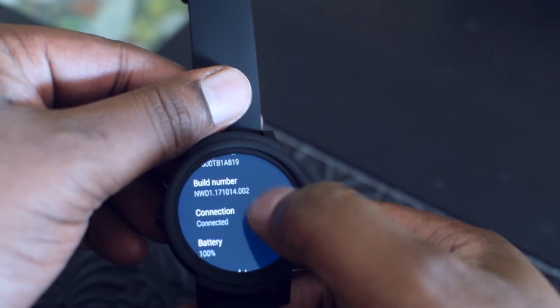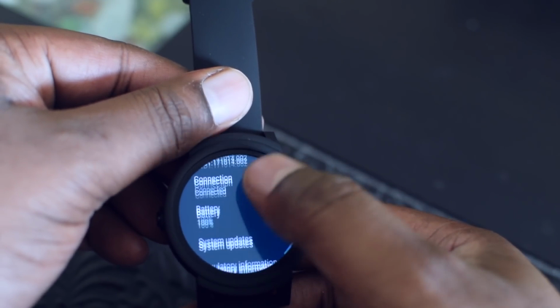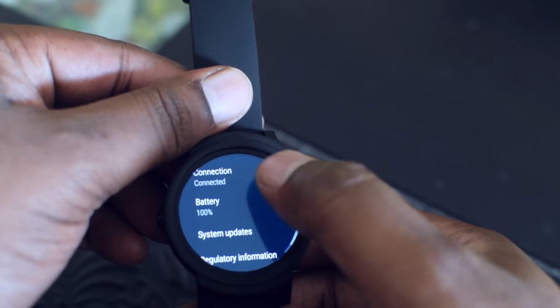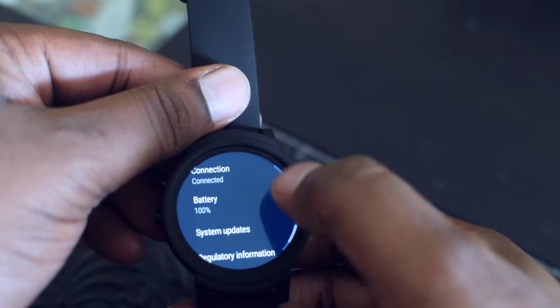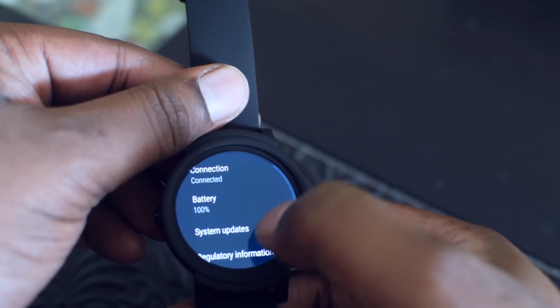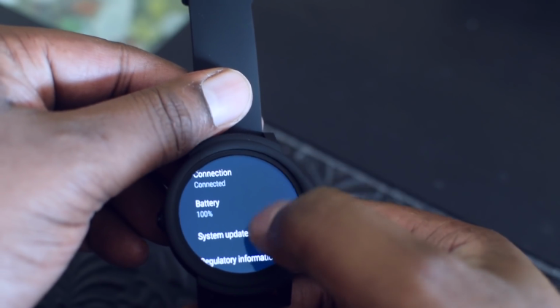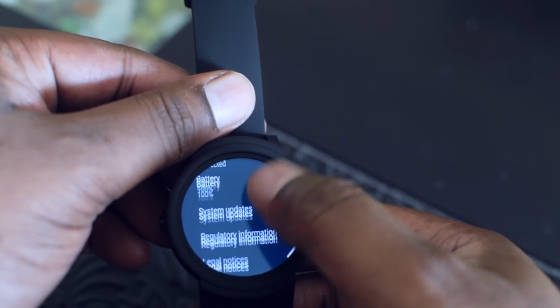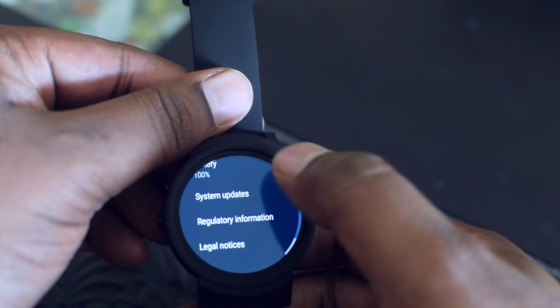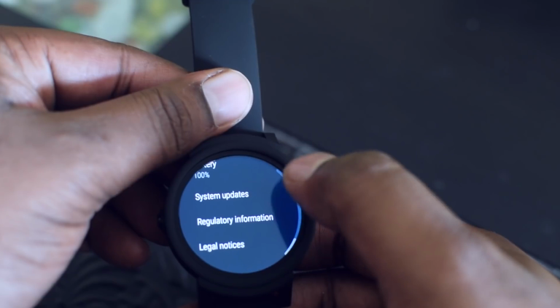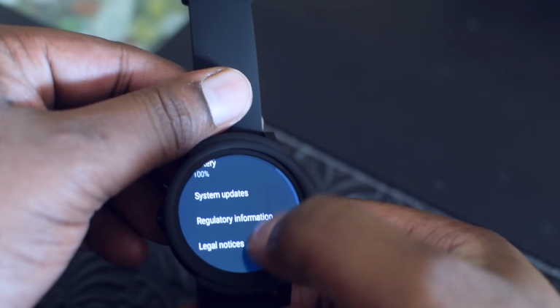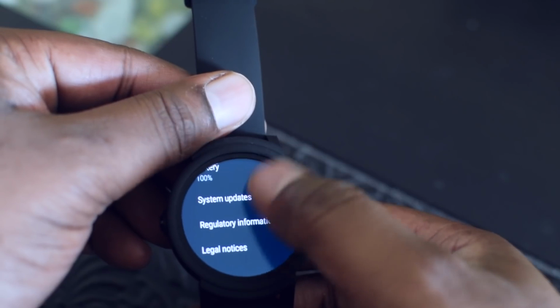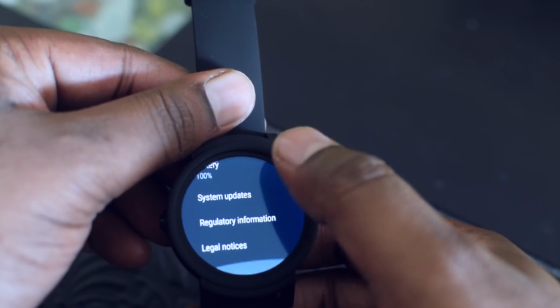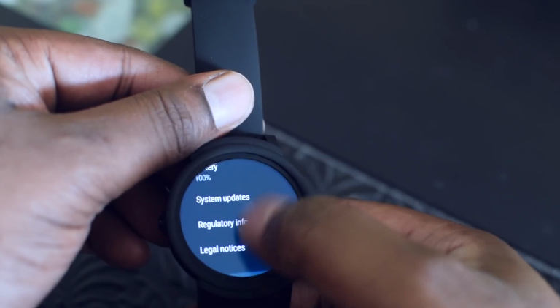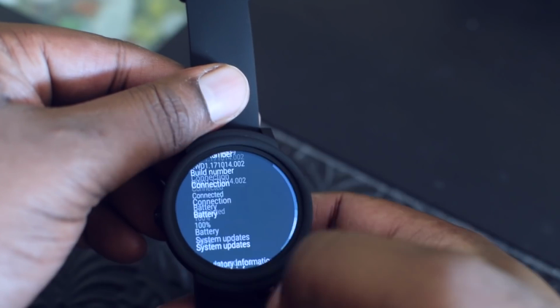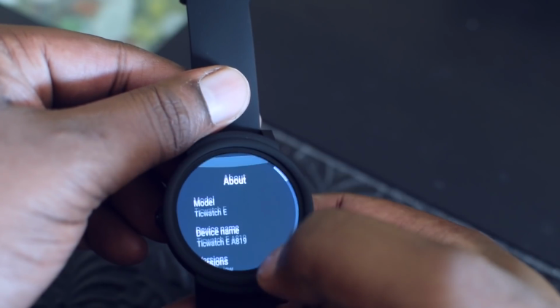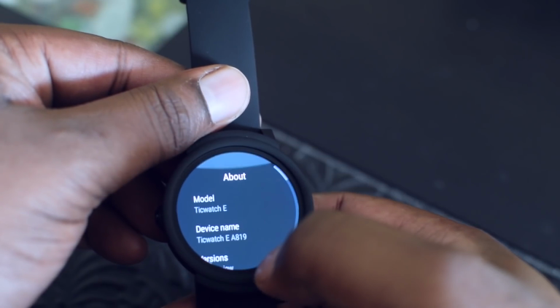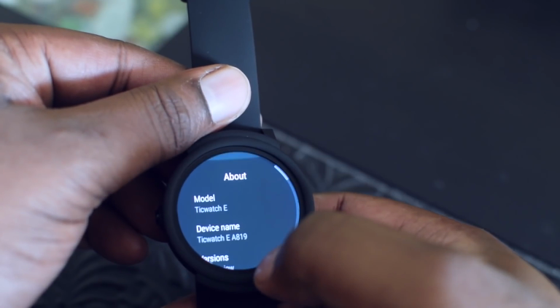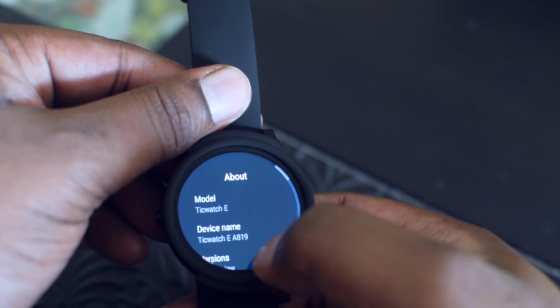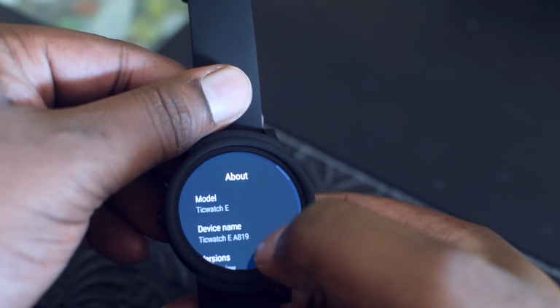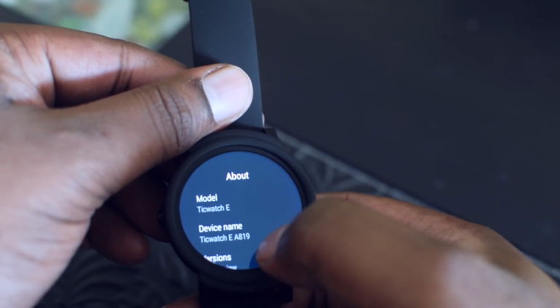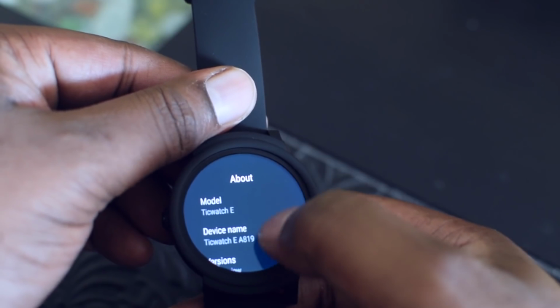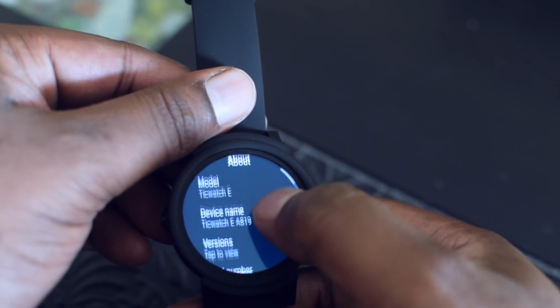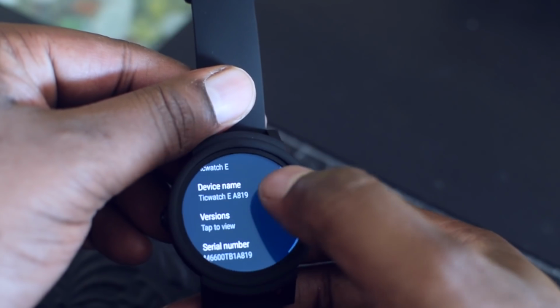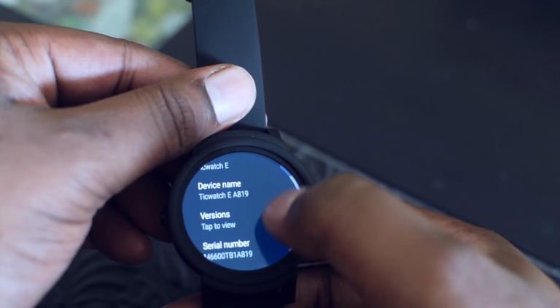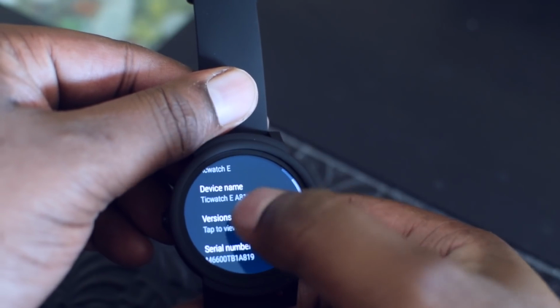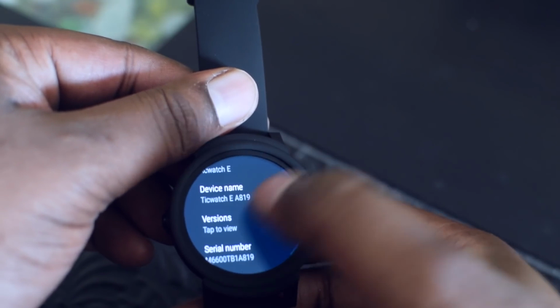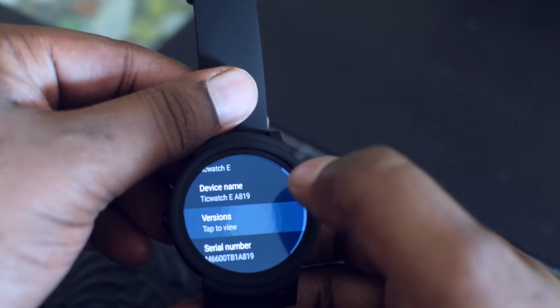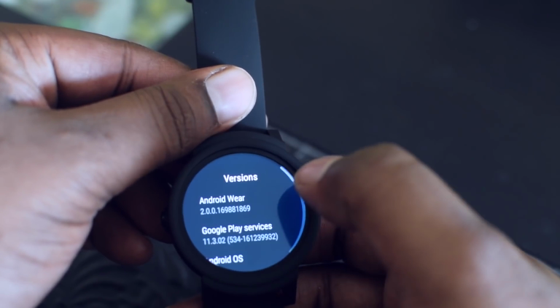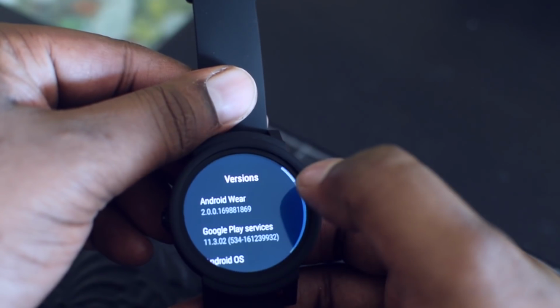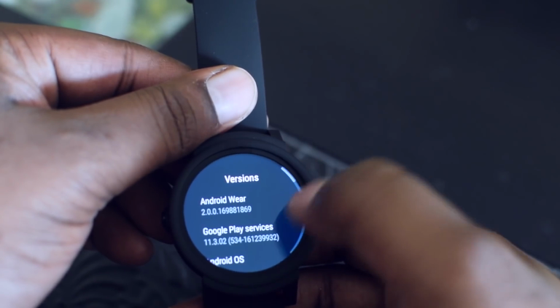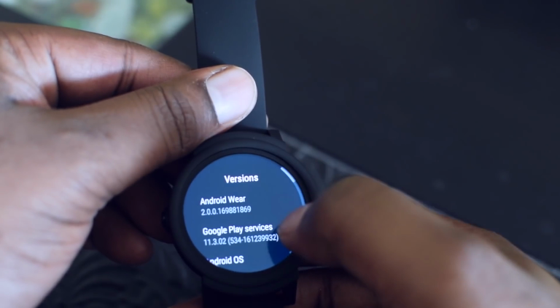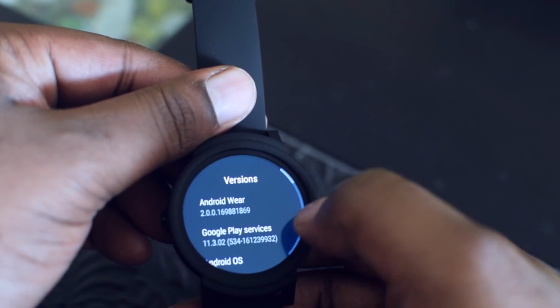In the About section you can see the watch name and serial number. Under Version you can see that this runs on Android Wear 2 based on Nougat 7.1.1.